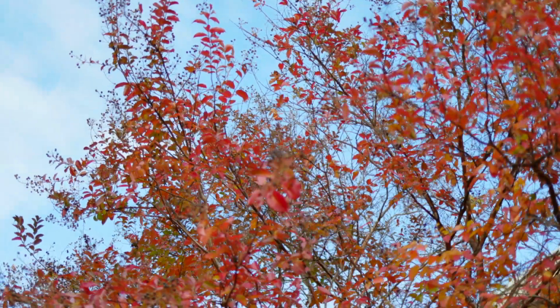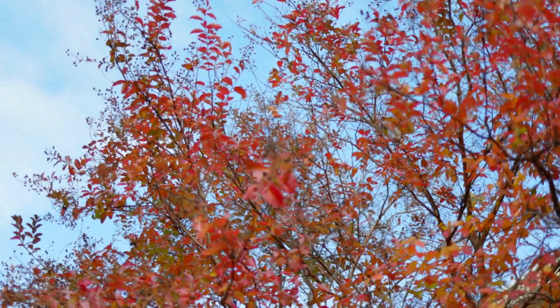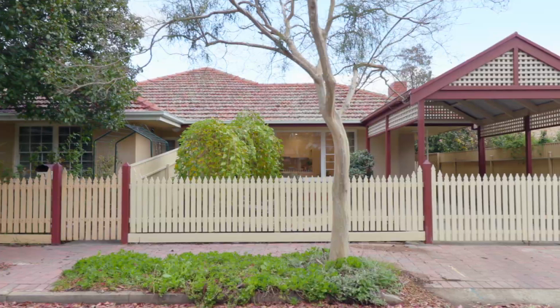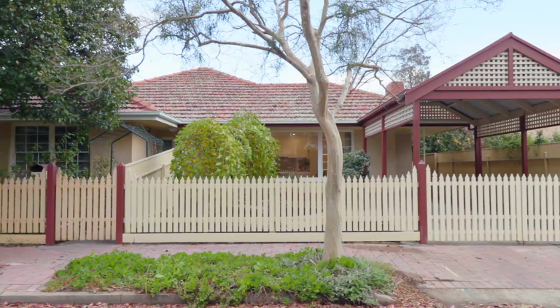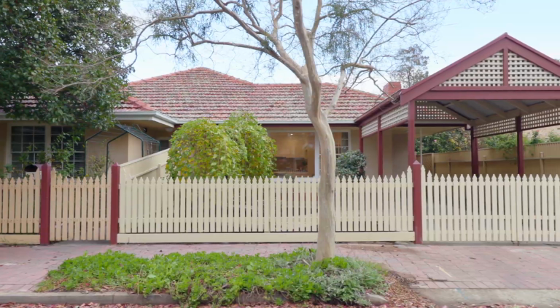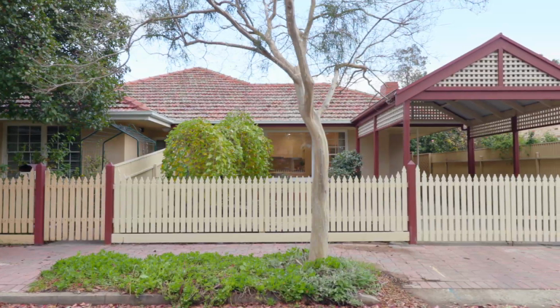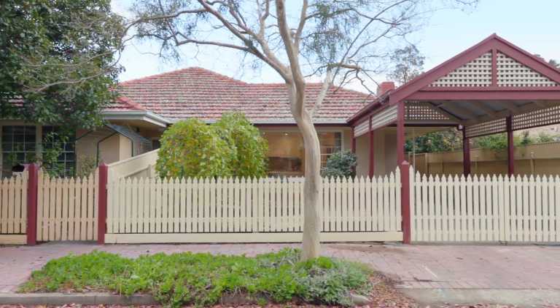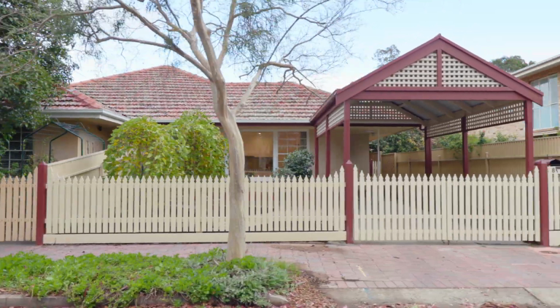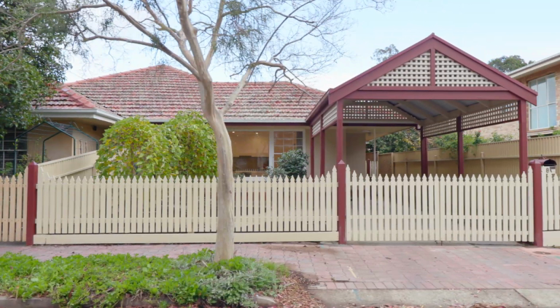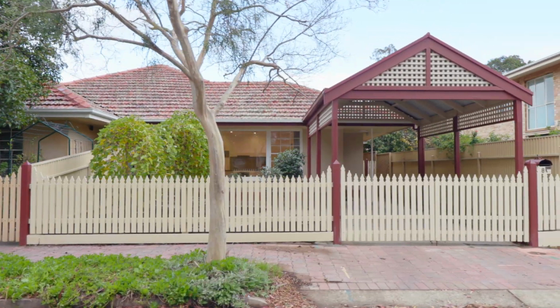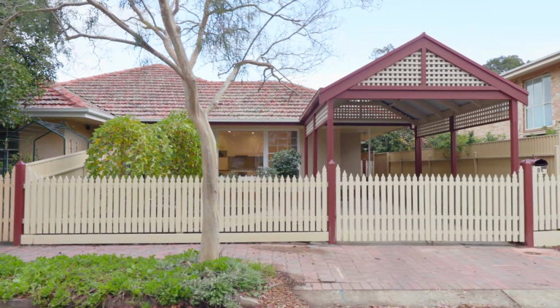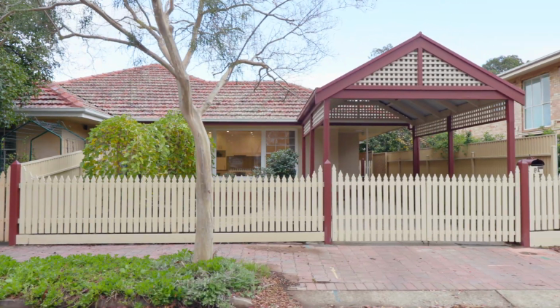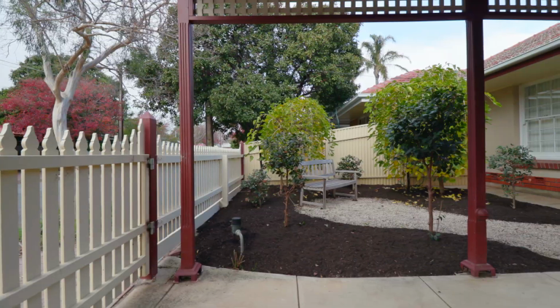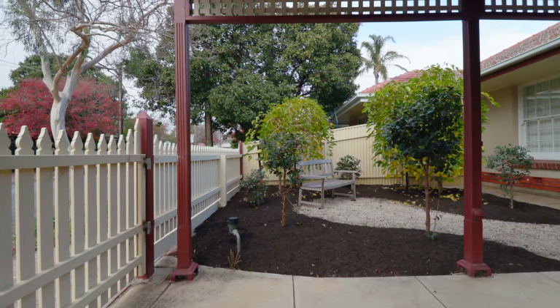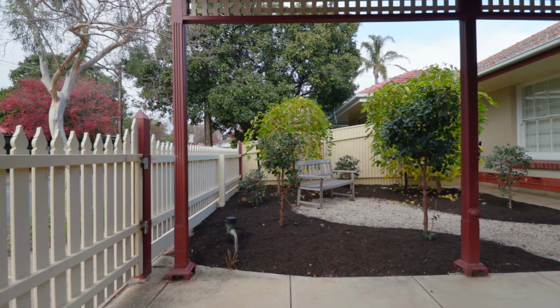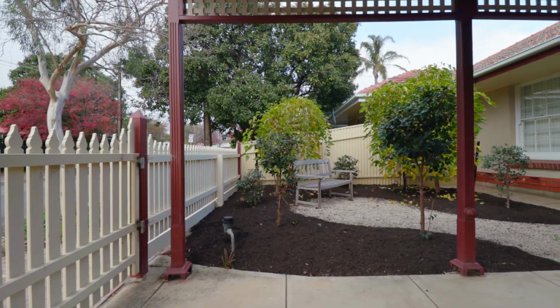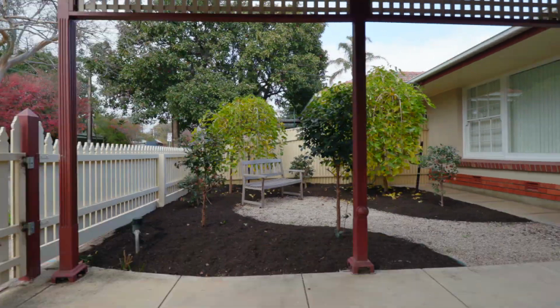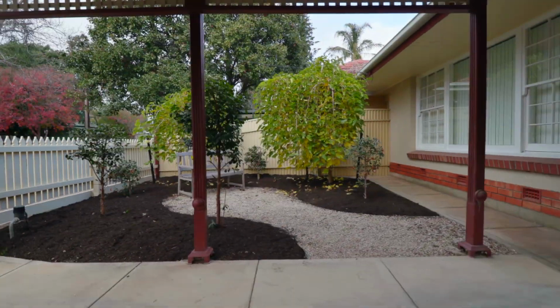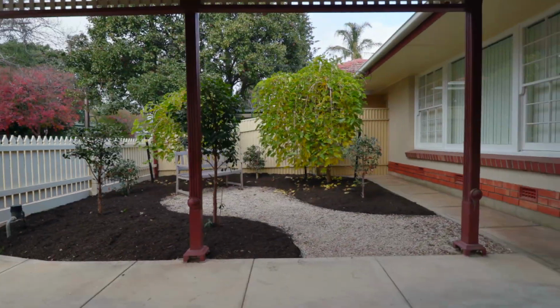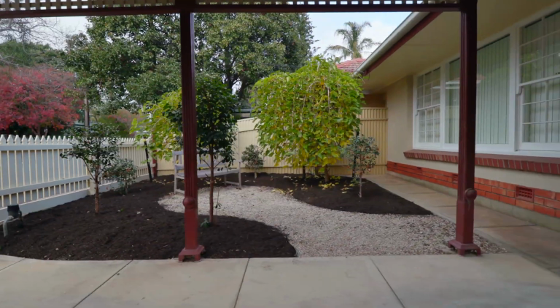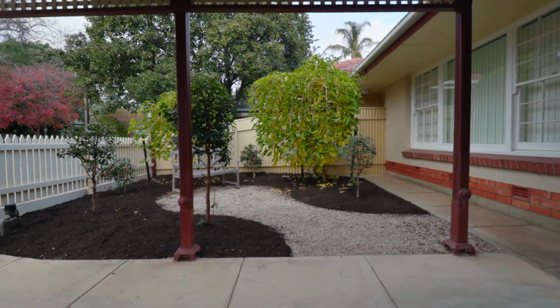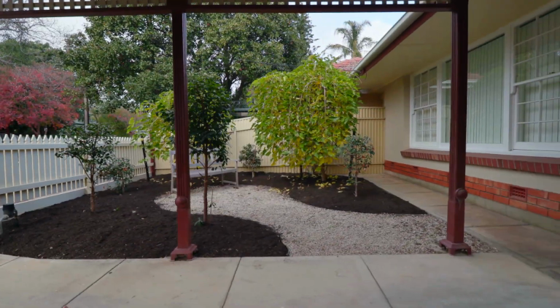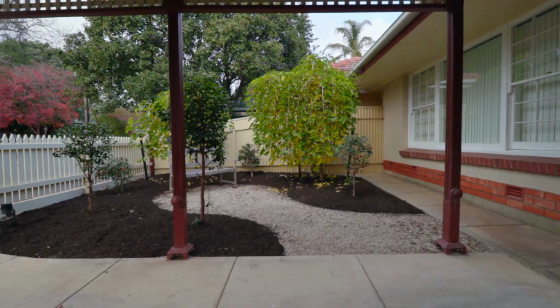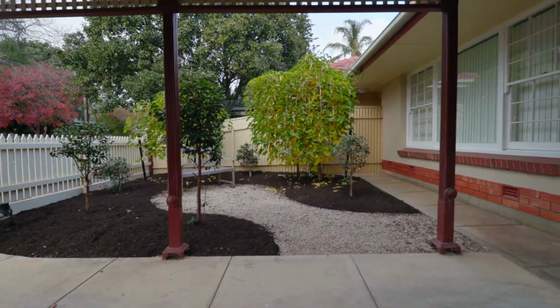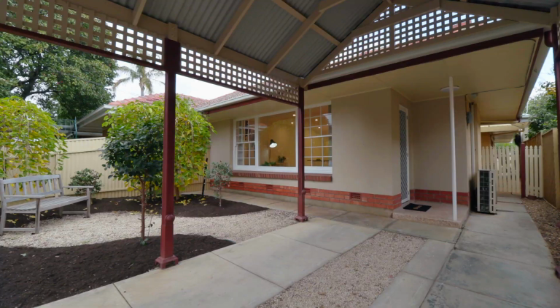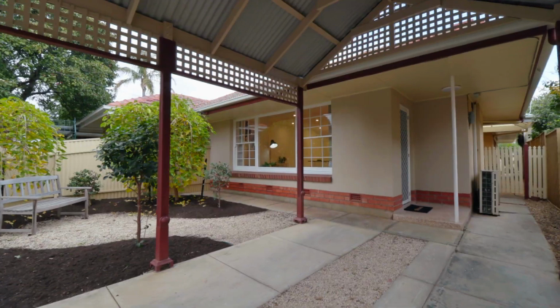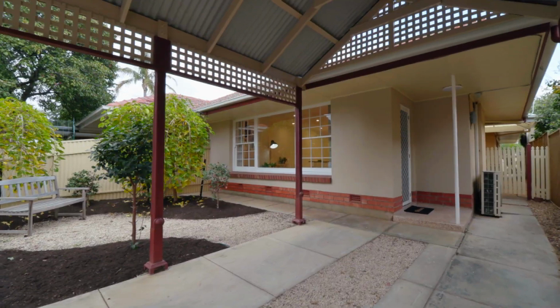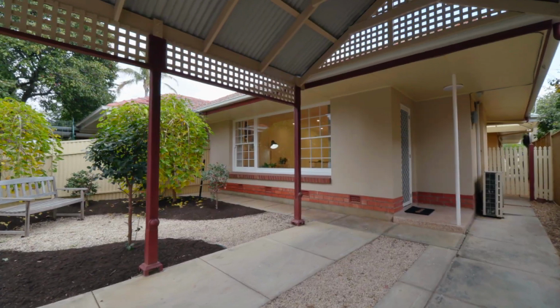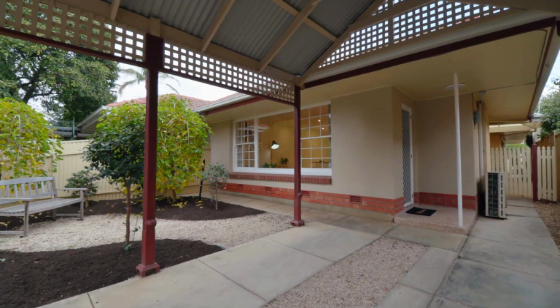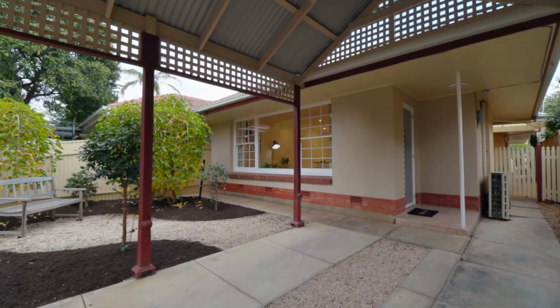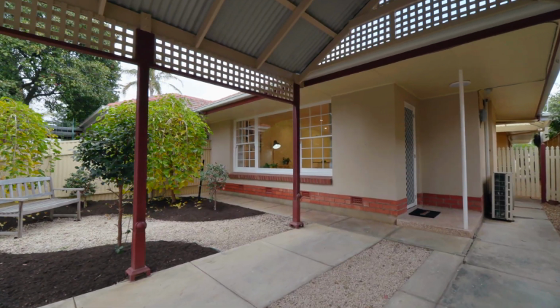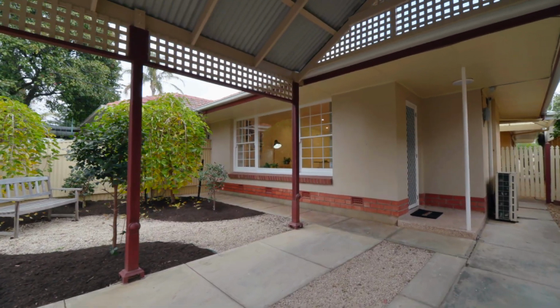When you walk past the front picket fence, you get that feeling that you're home, with a quaint cottage garden and off-the-street parking.